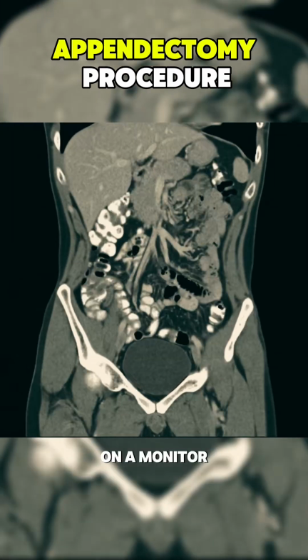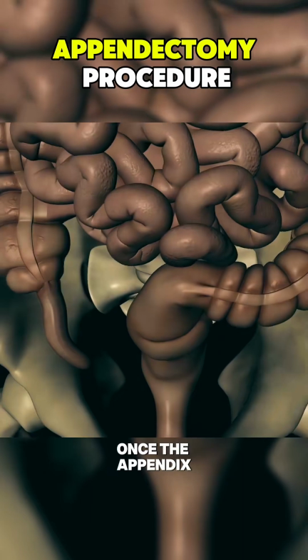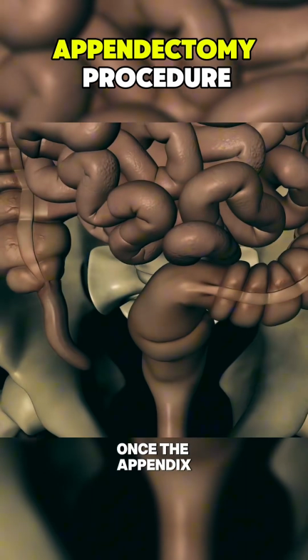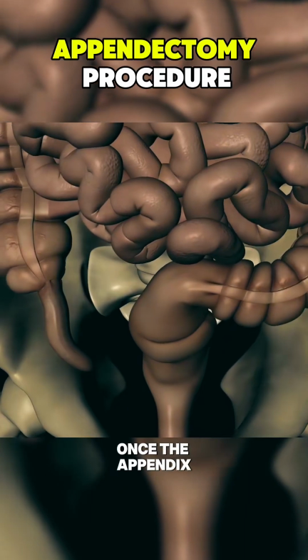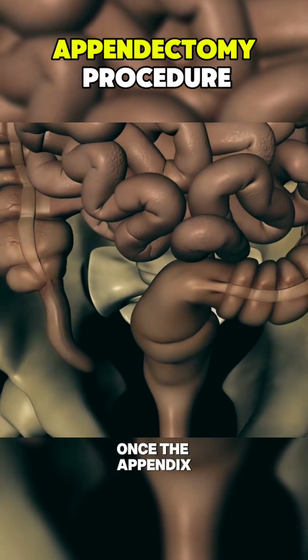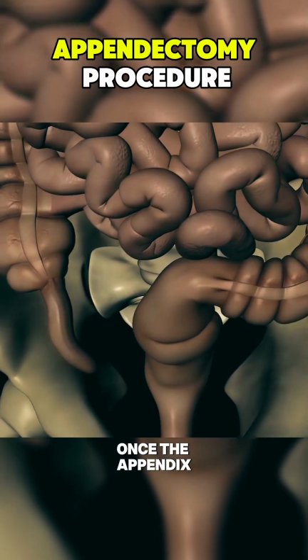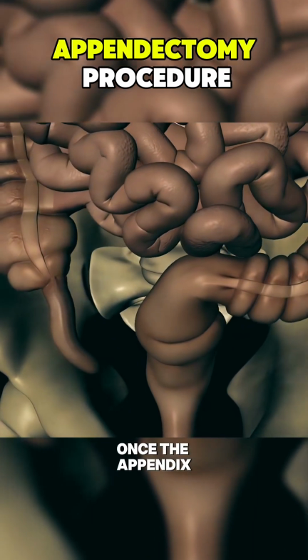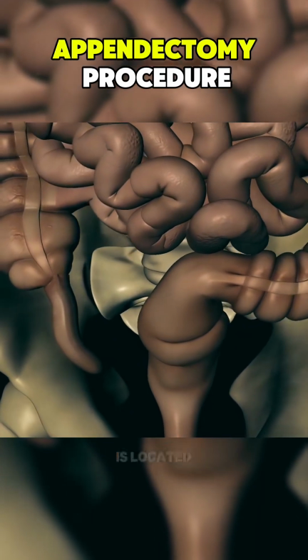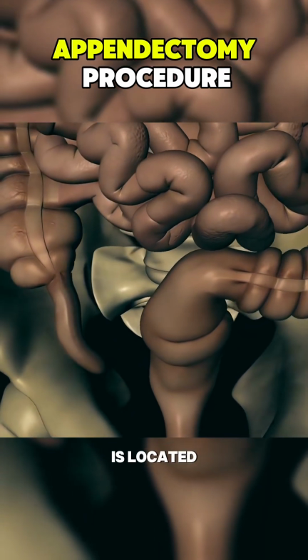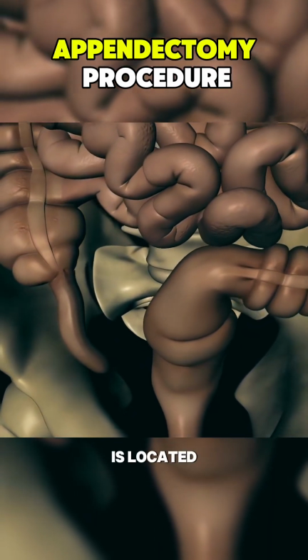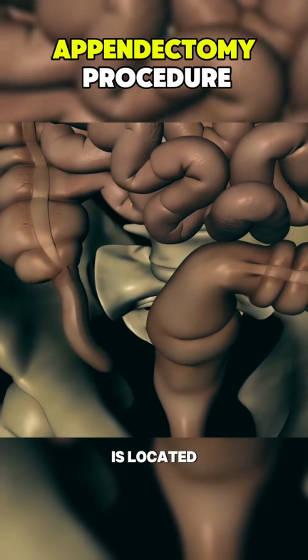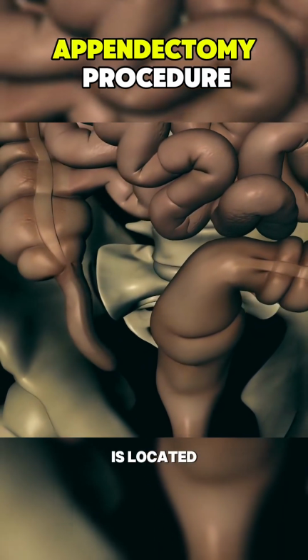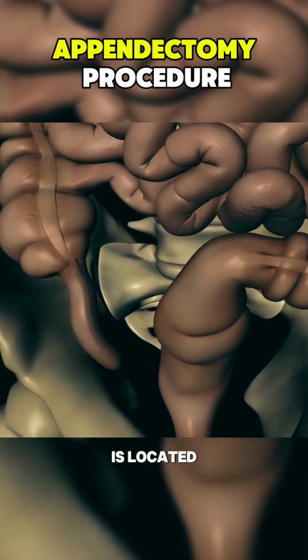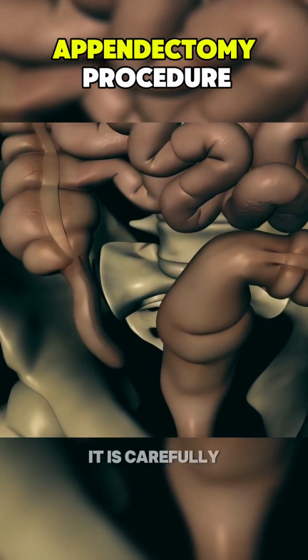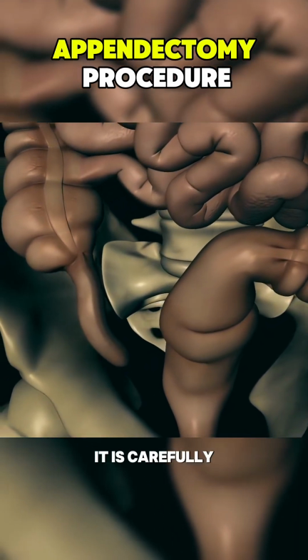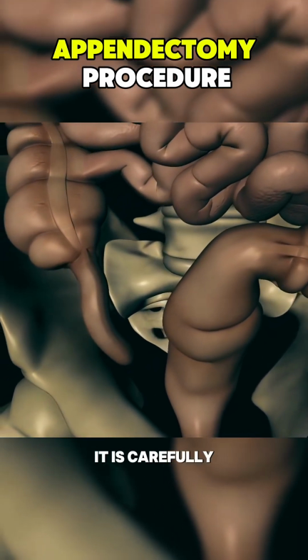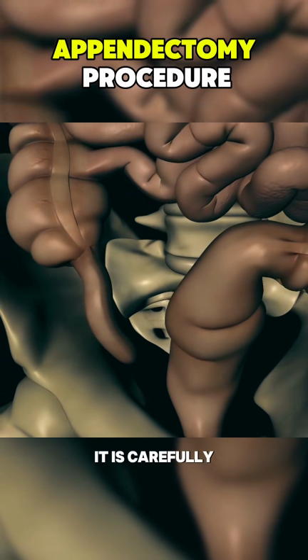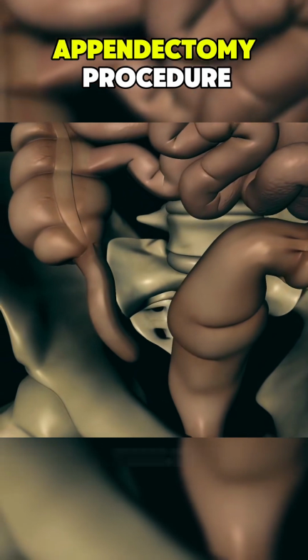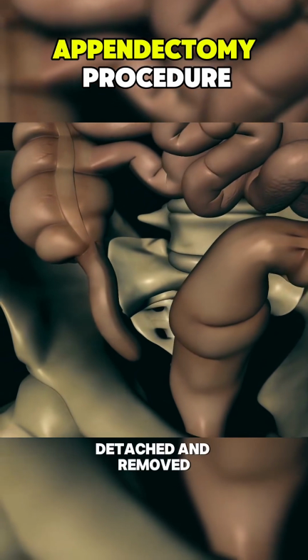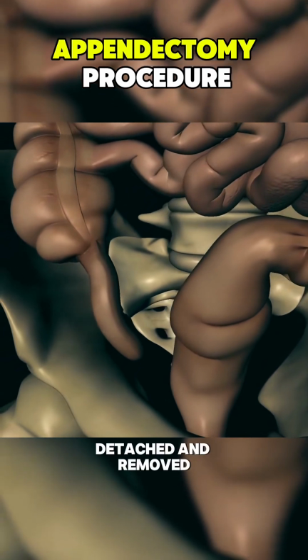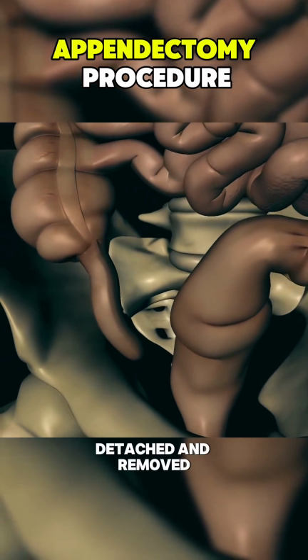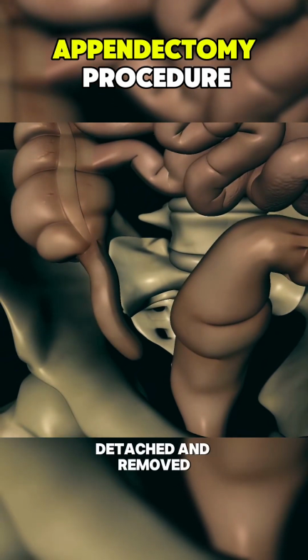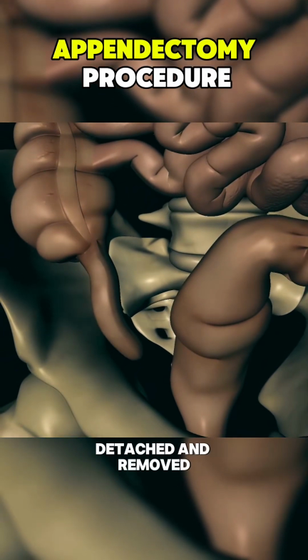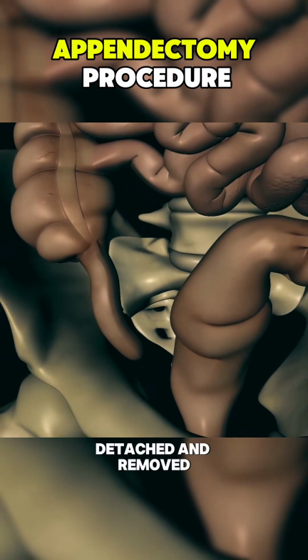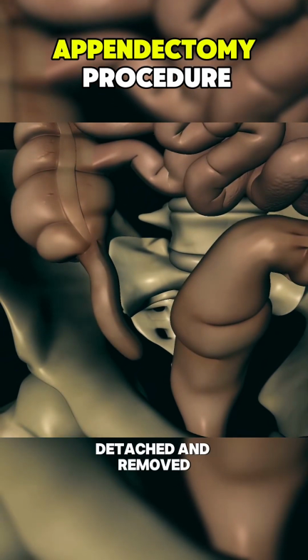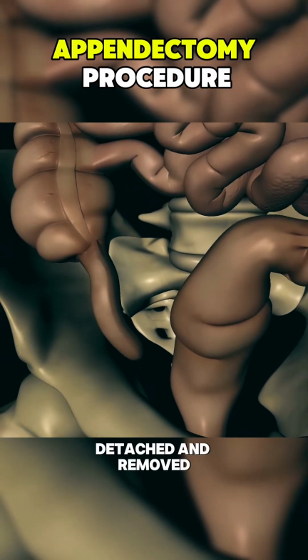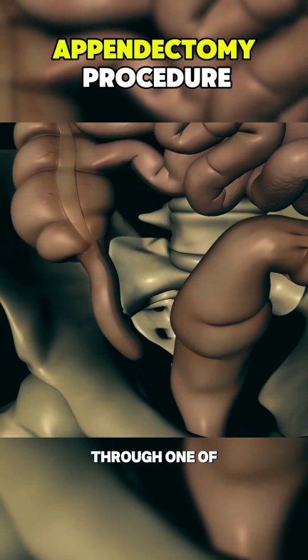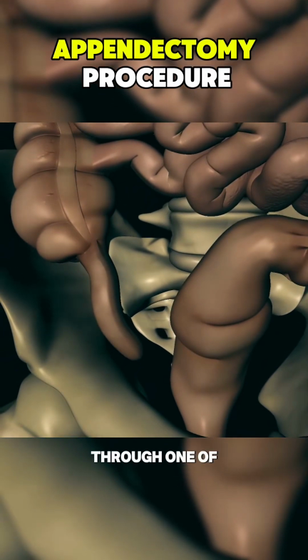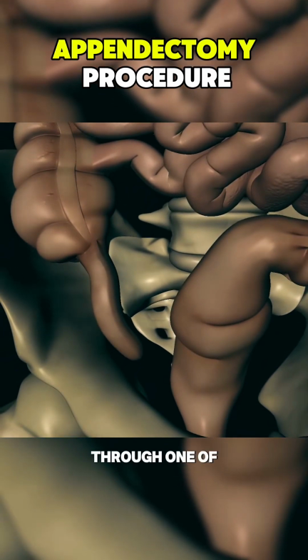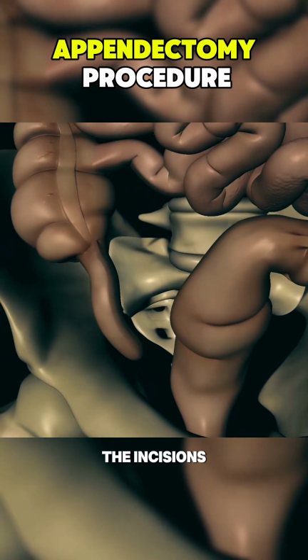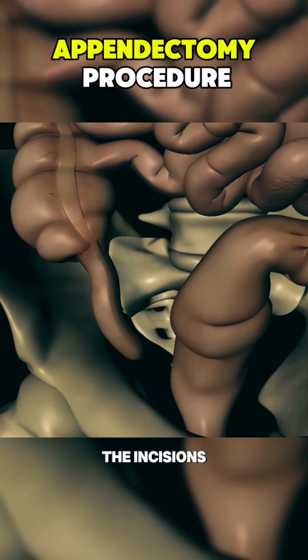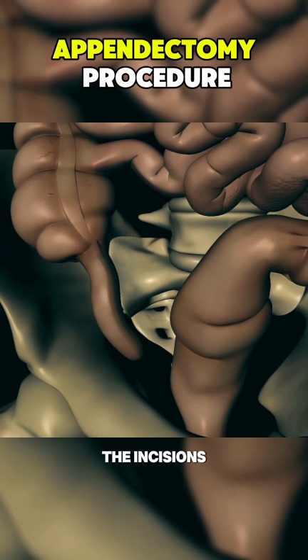Once the appendix is located, it is carefully detached and removed through one of the incisions.